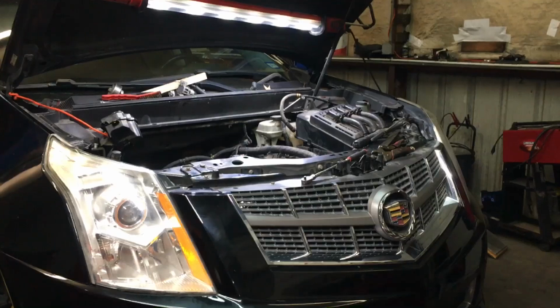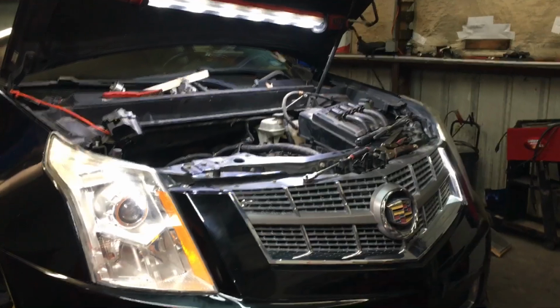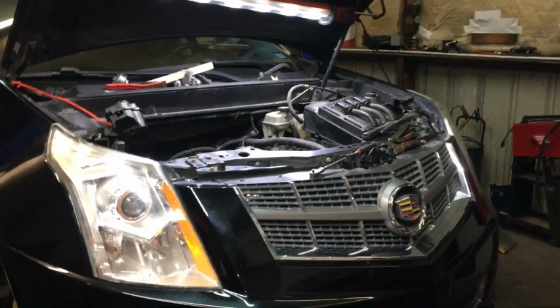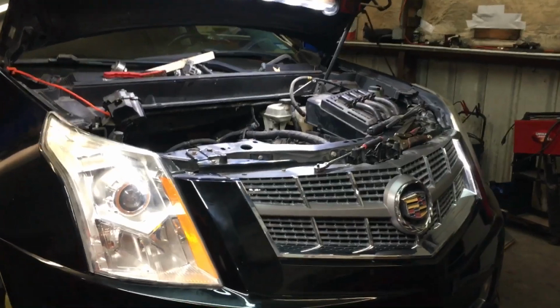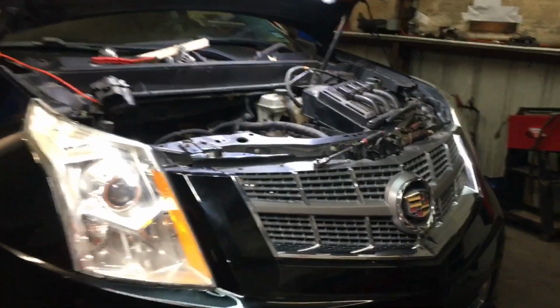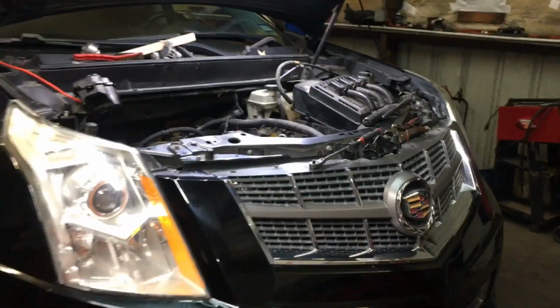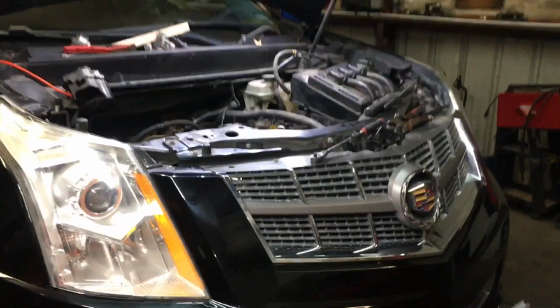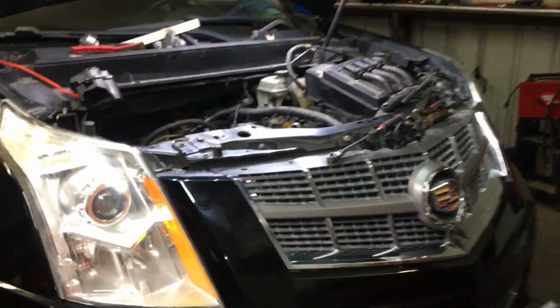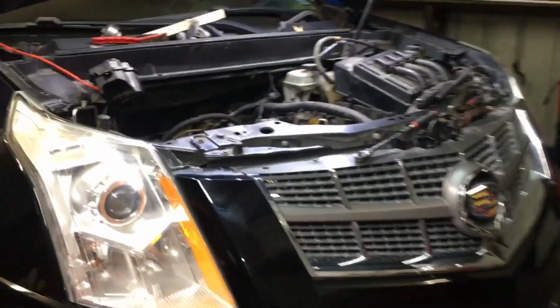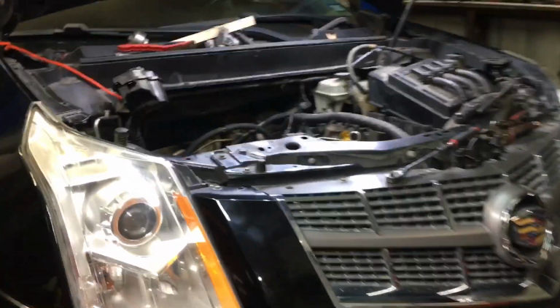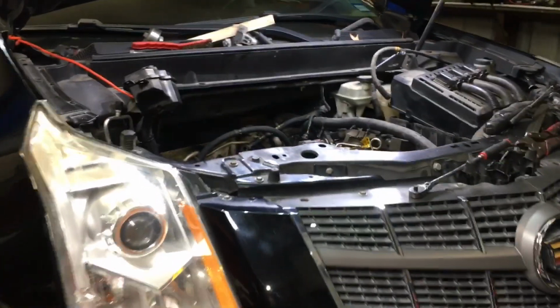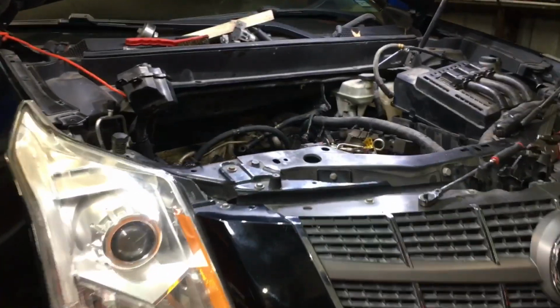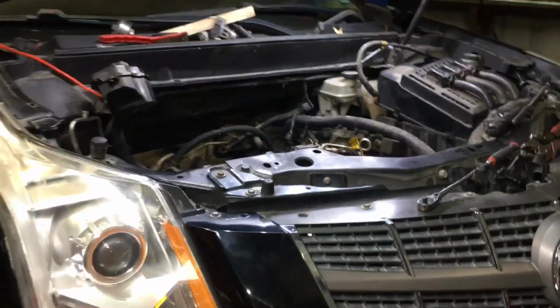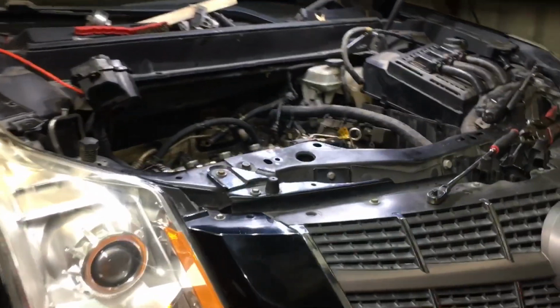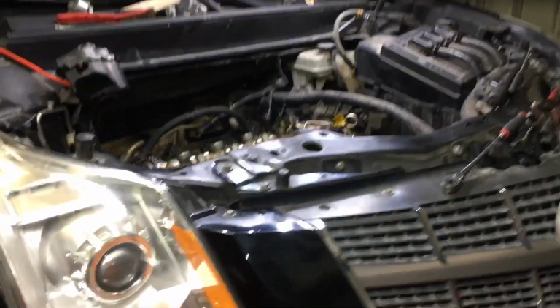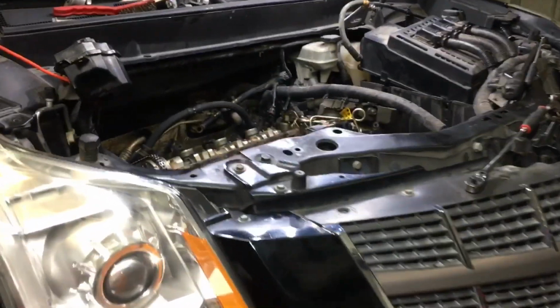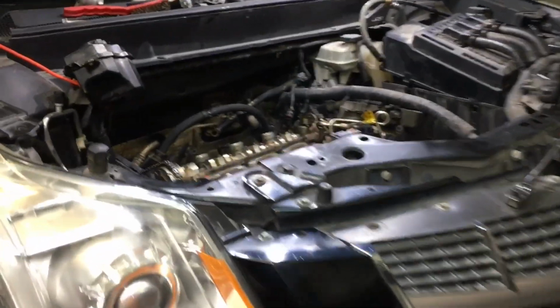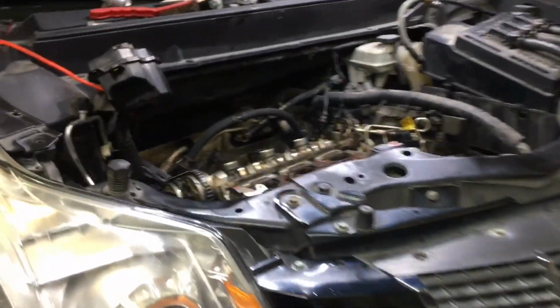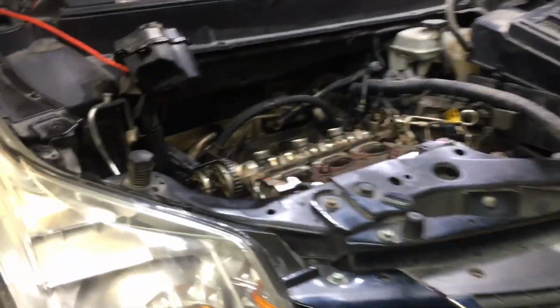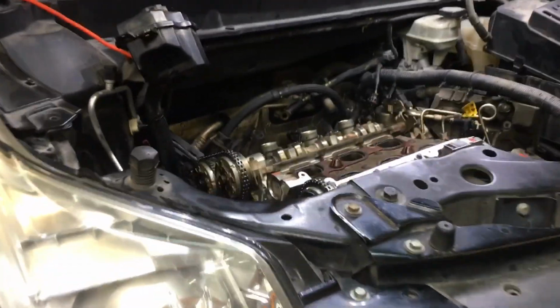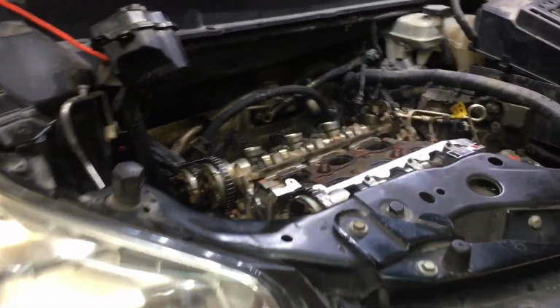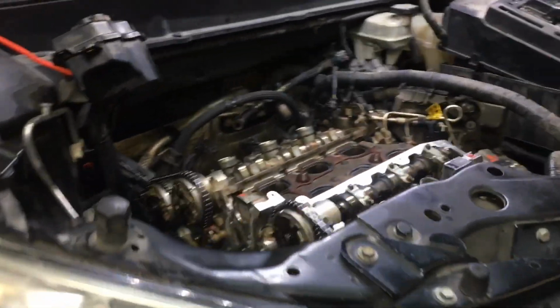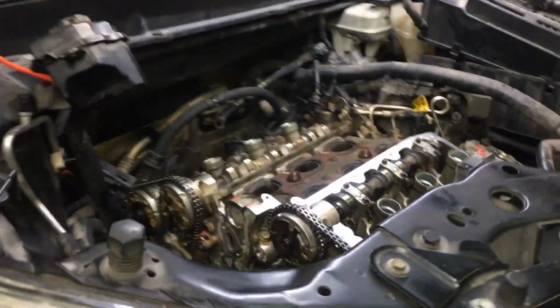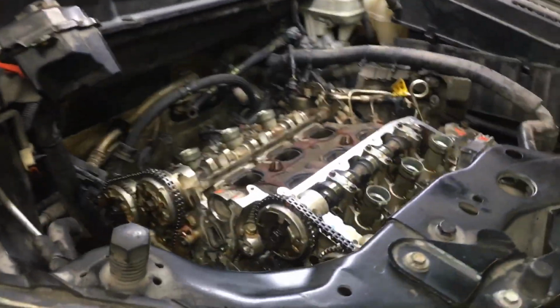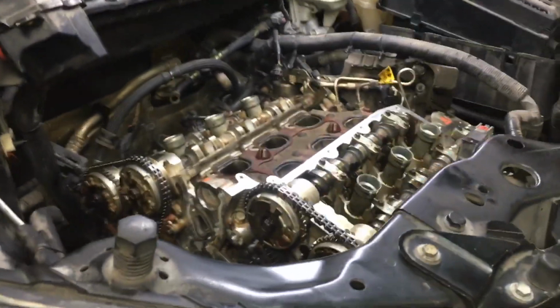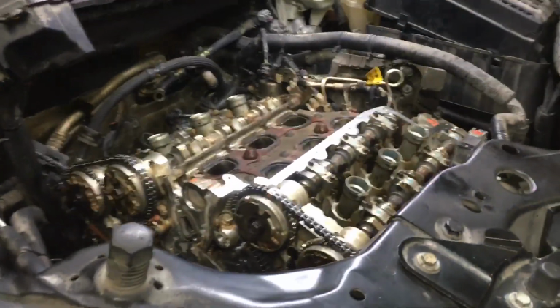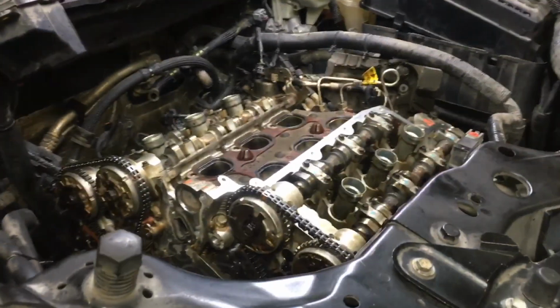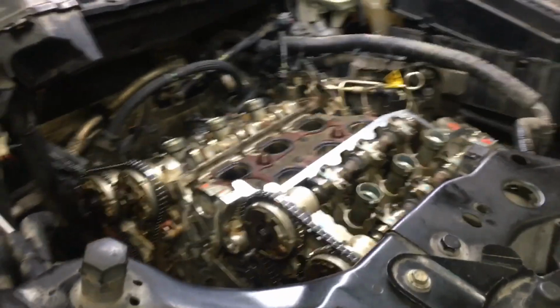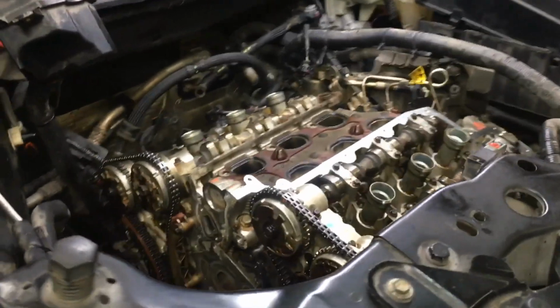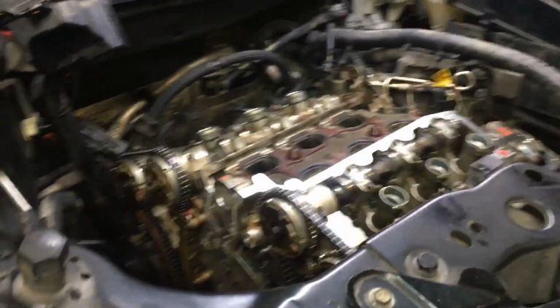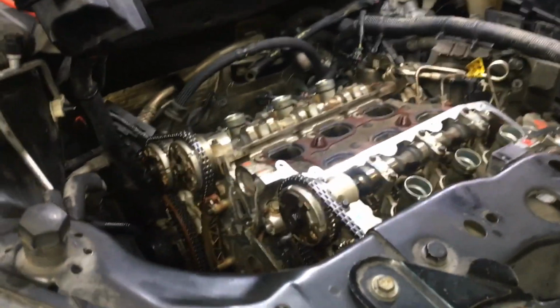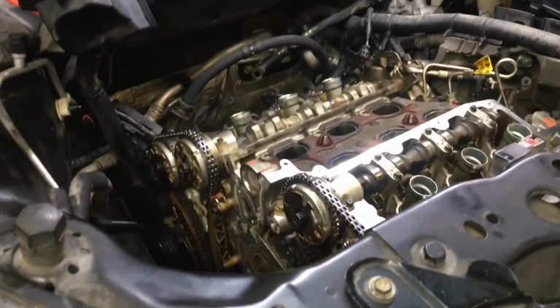Hey guys, what's up? It's Eric with Advanced Level Automotive. Just wanted to make a real quick video on this 2010 Cadillac SRX.